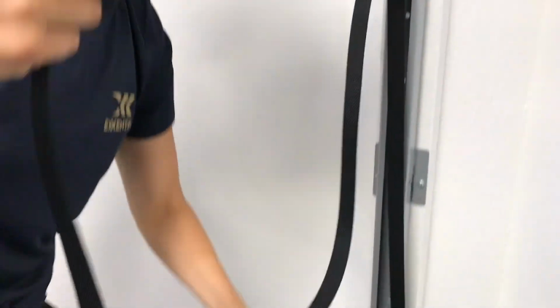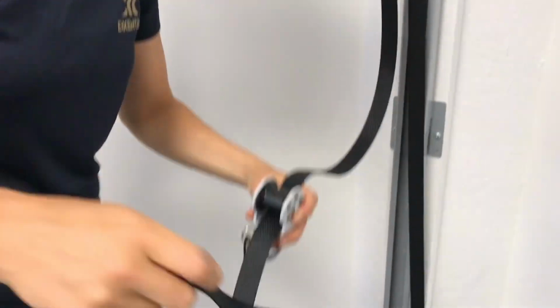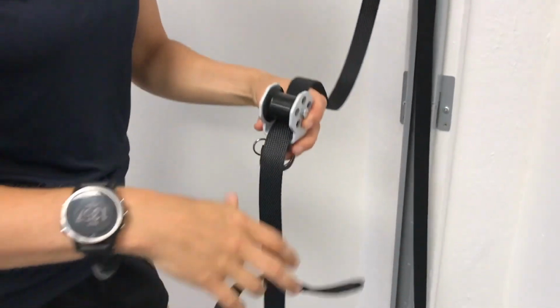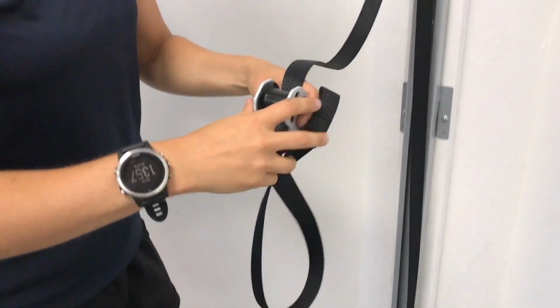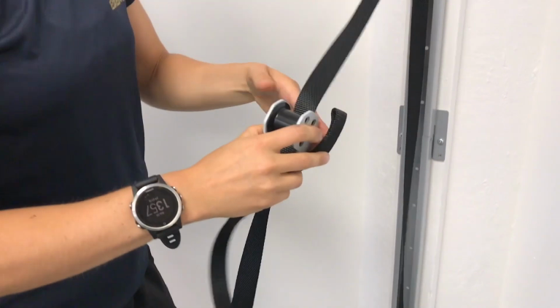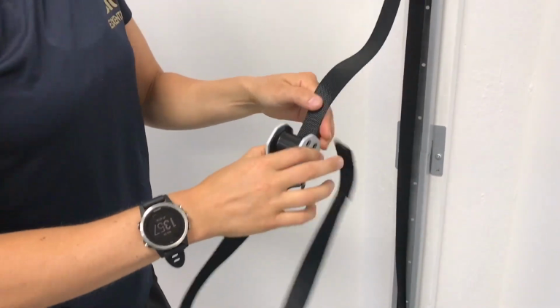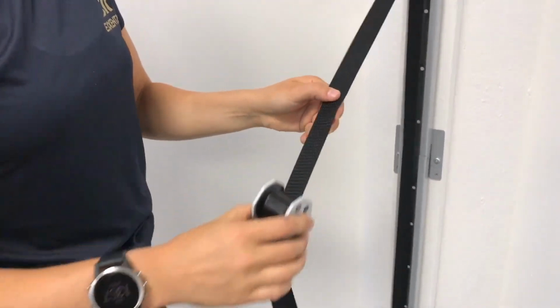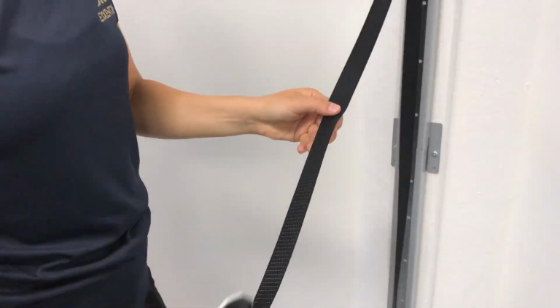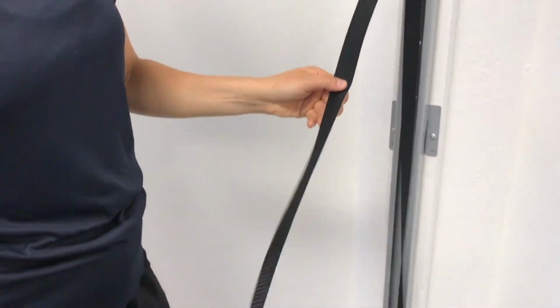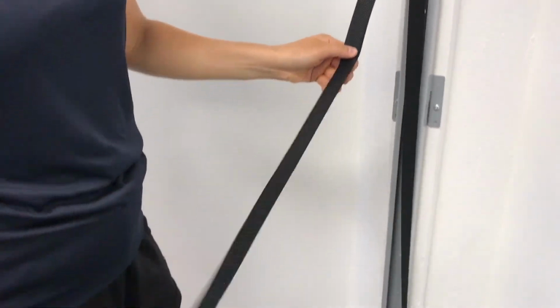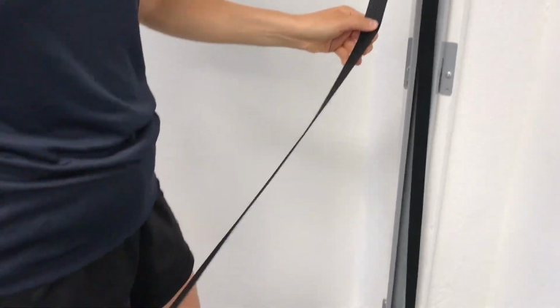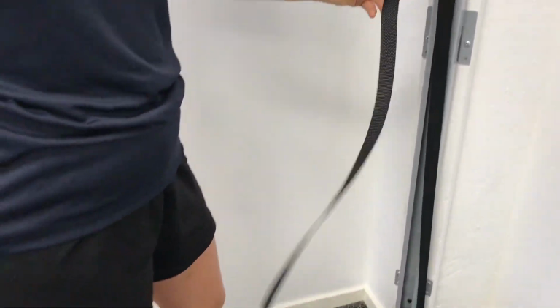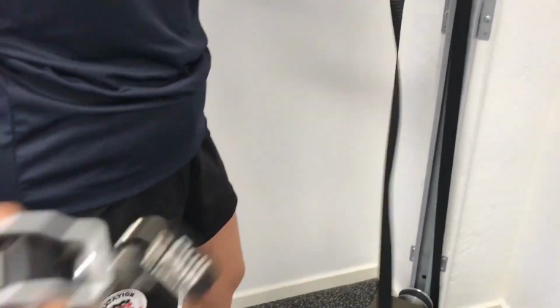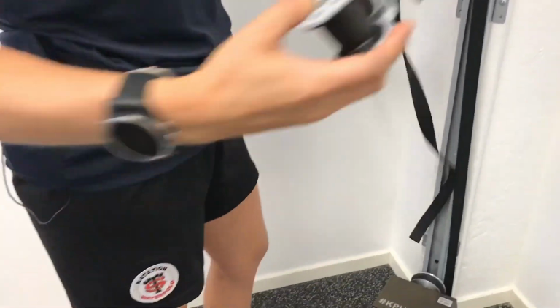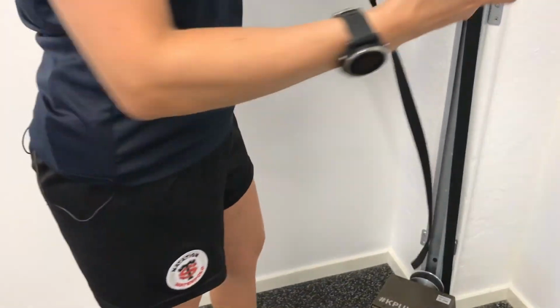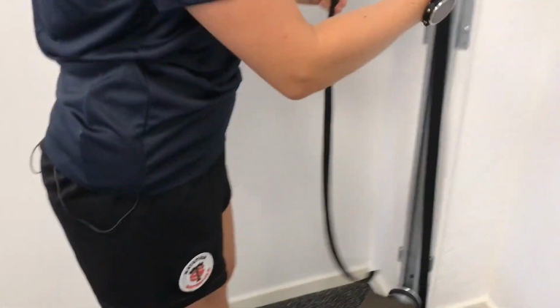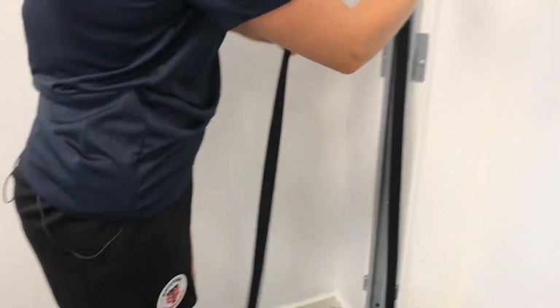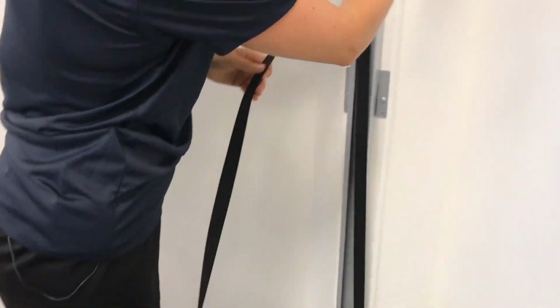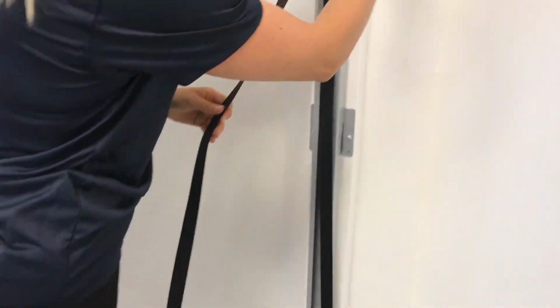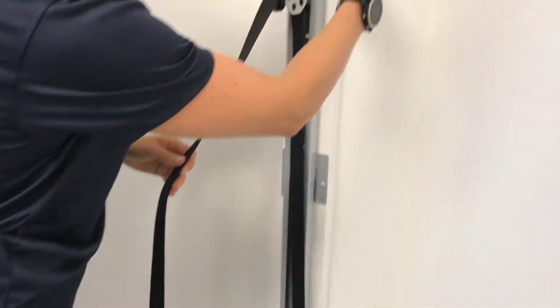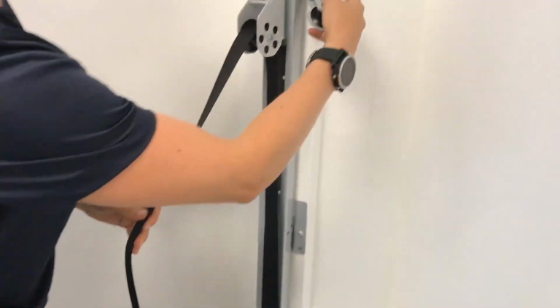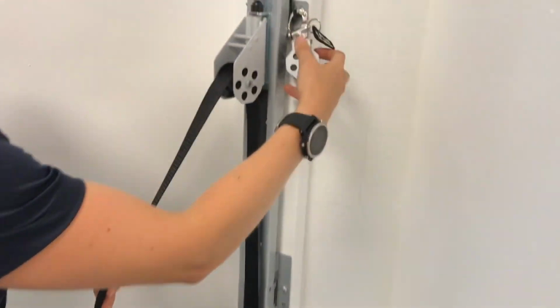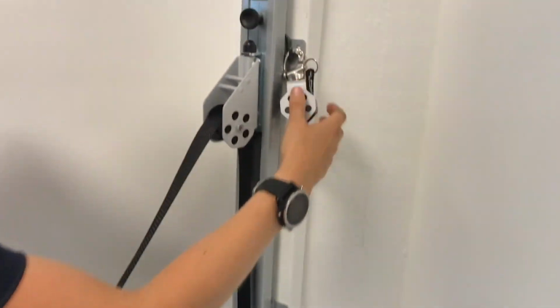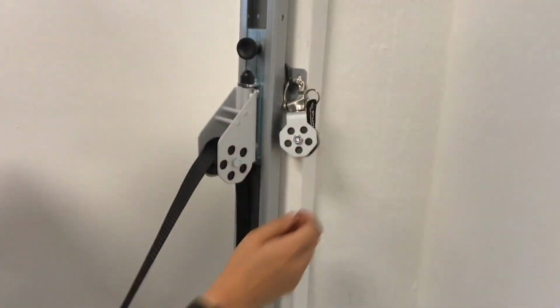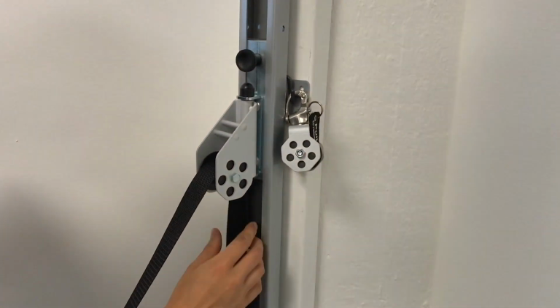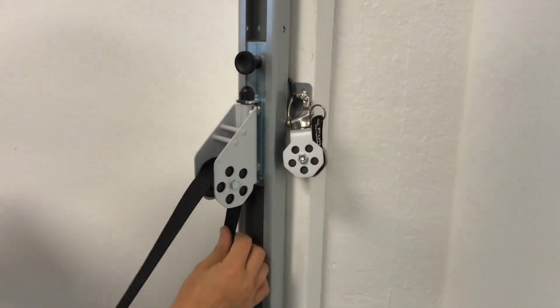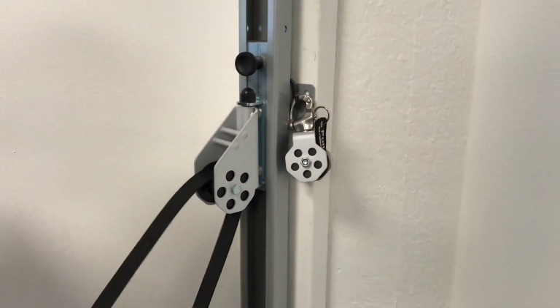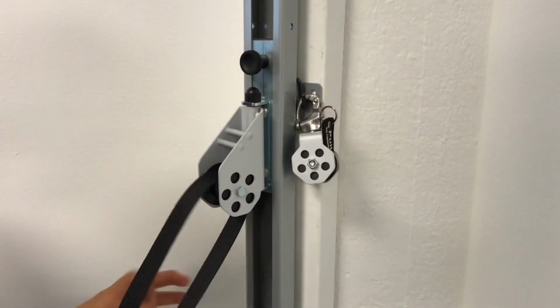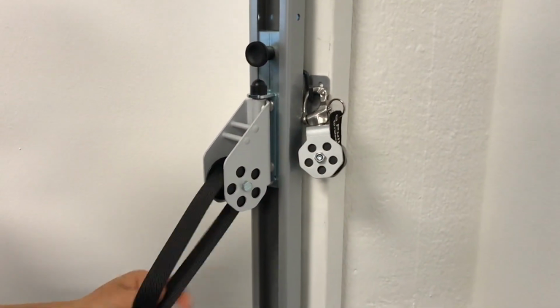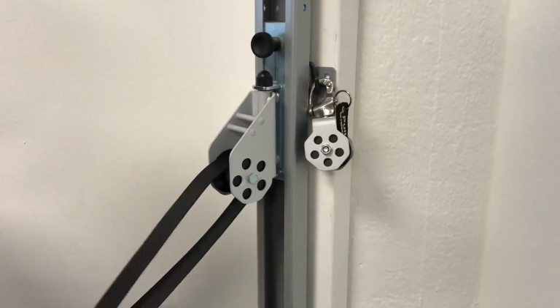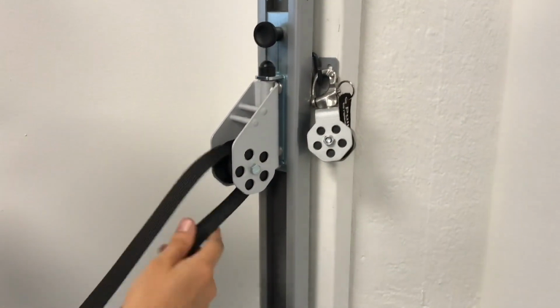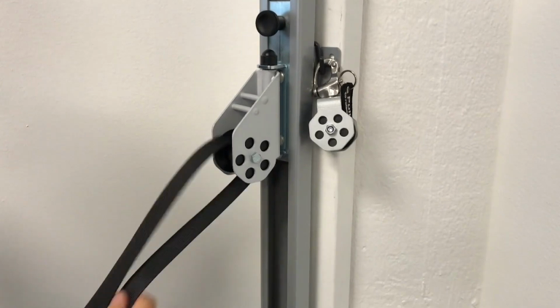Take it out from the small pulley, then out from the bigger pulley.